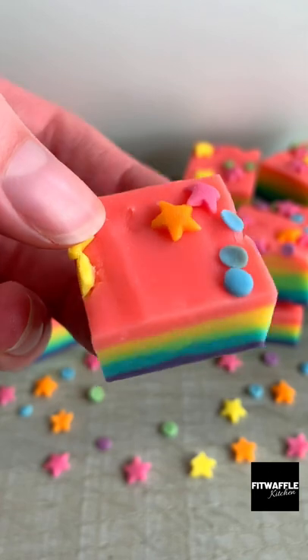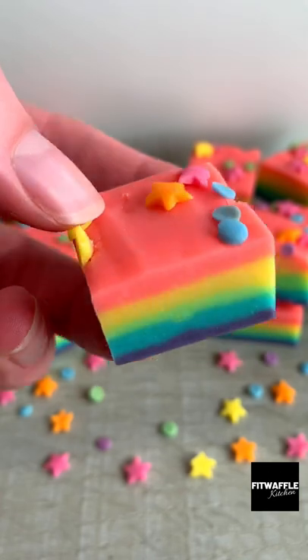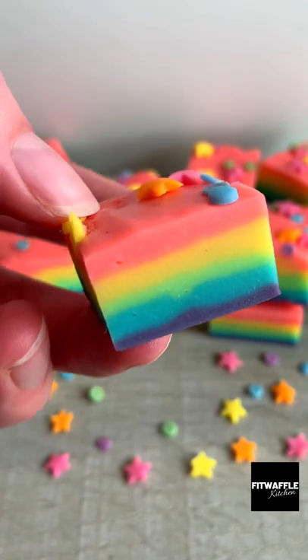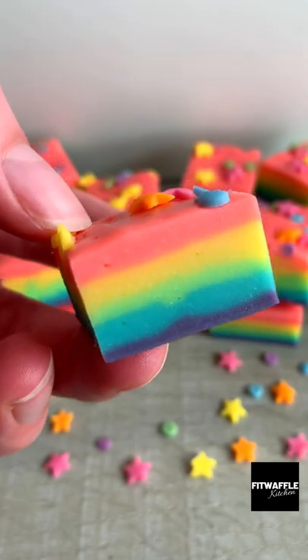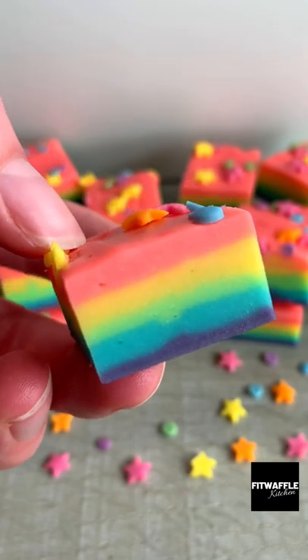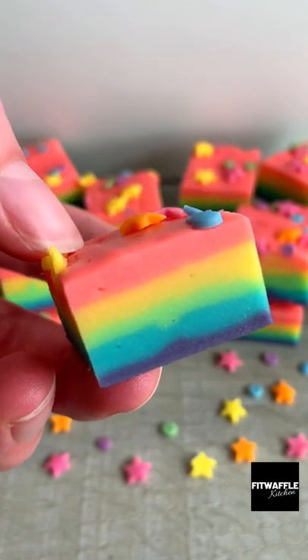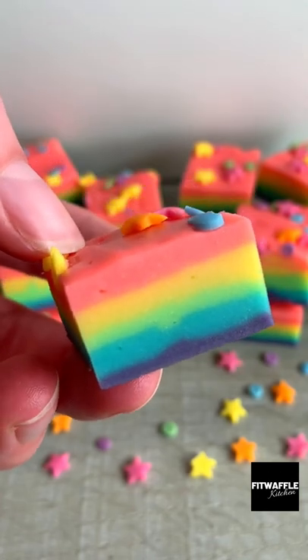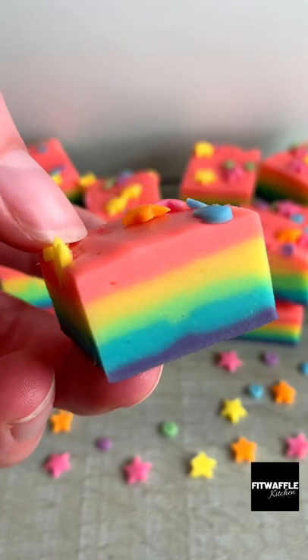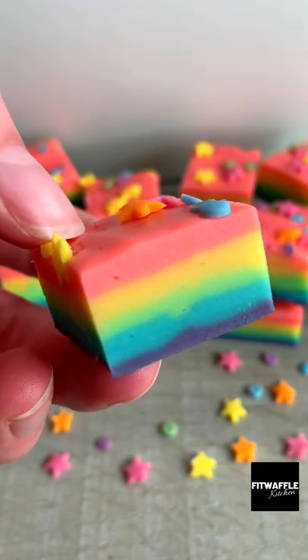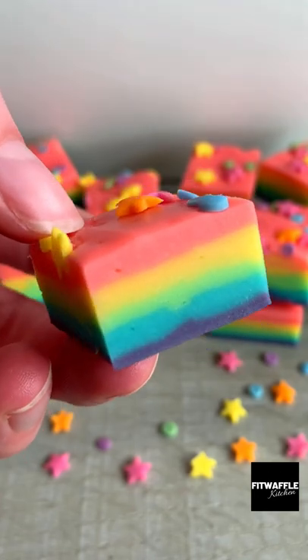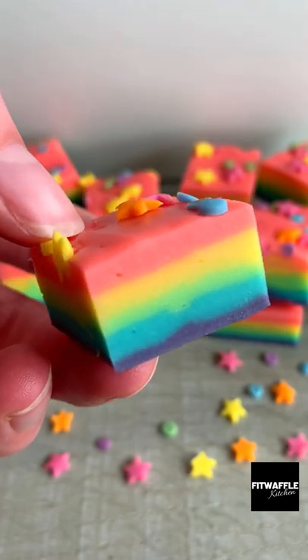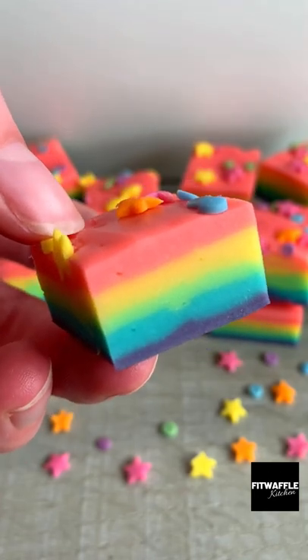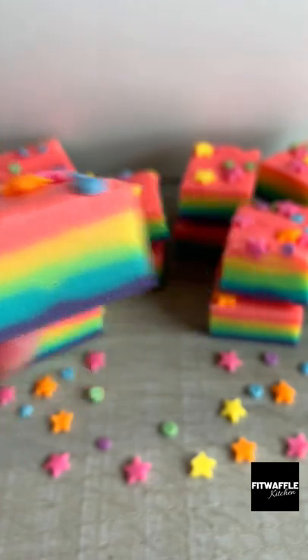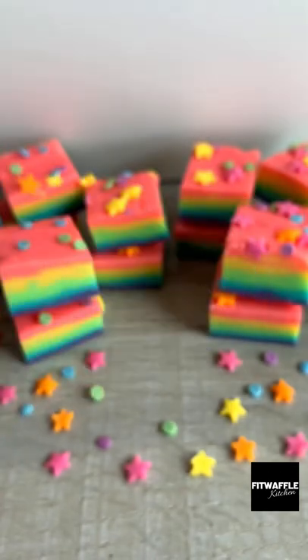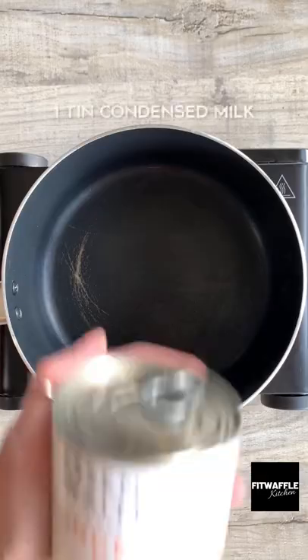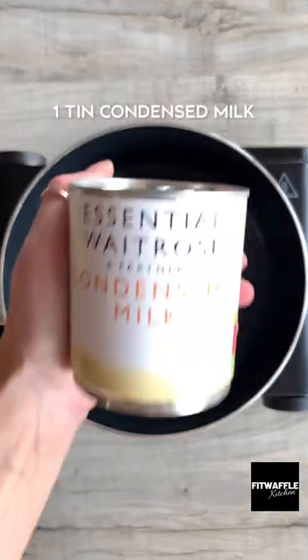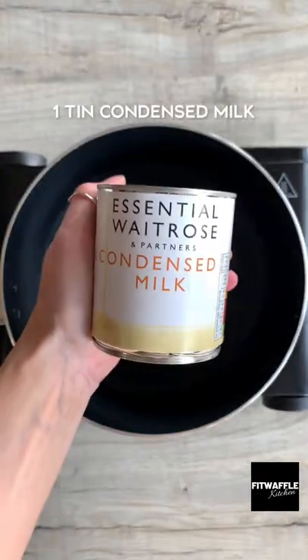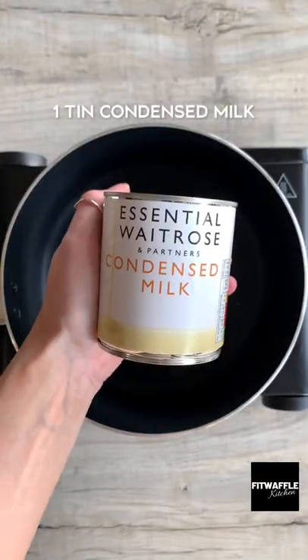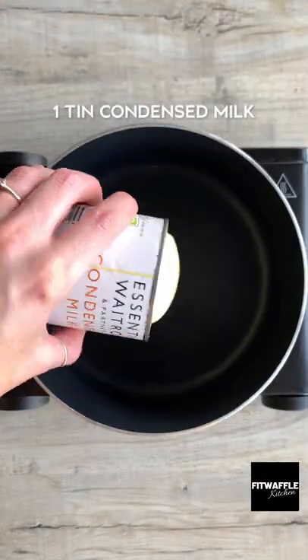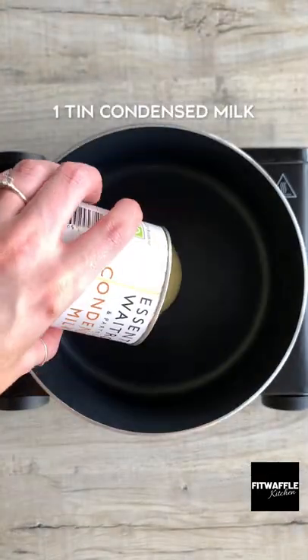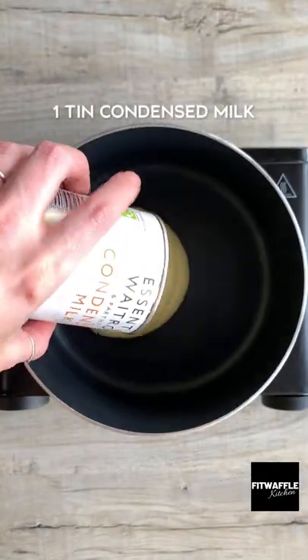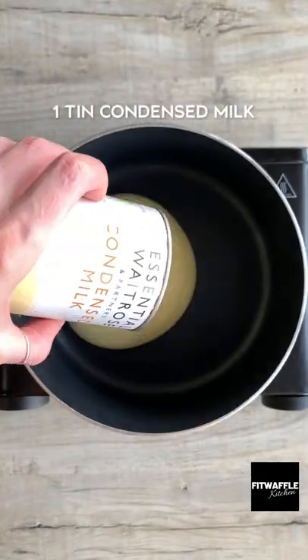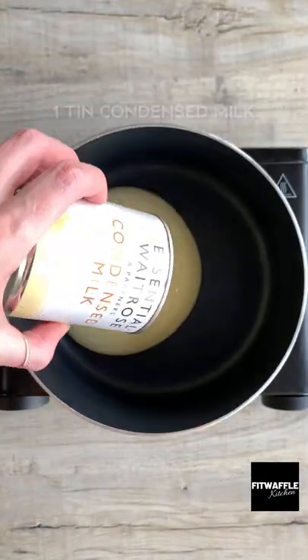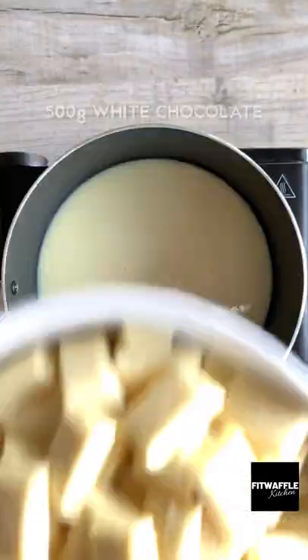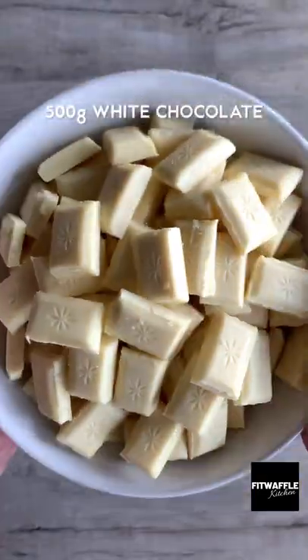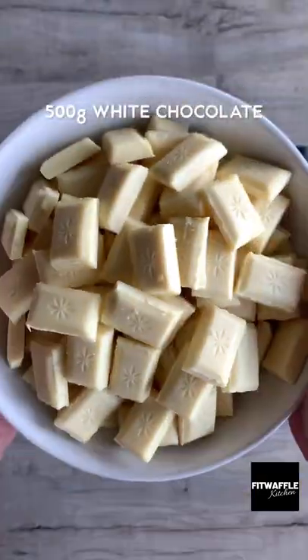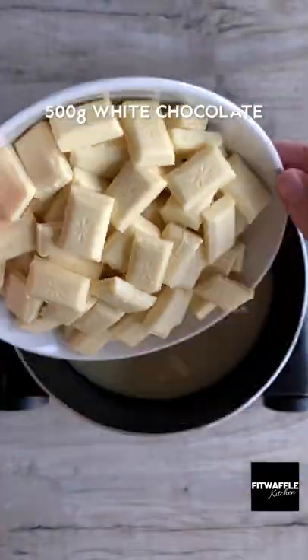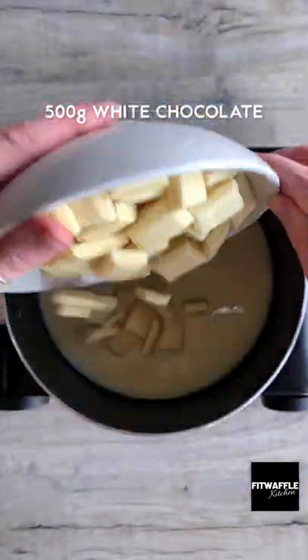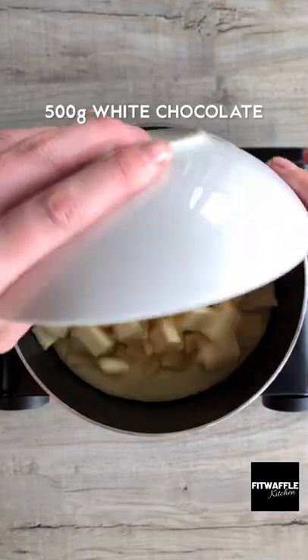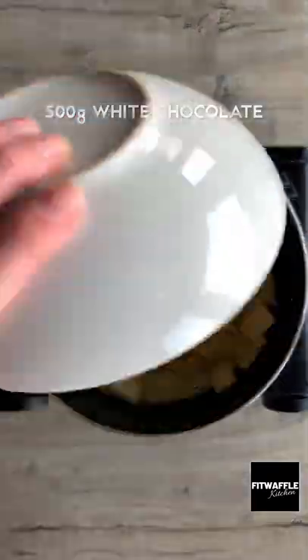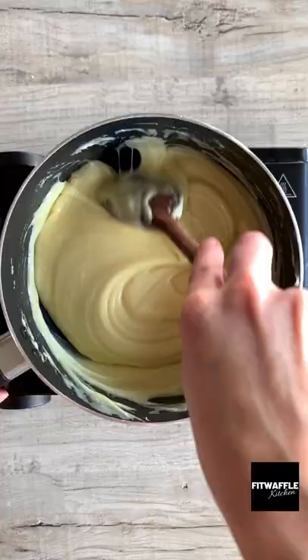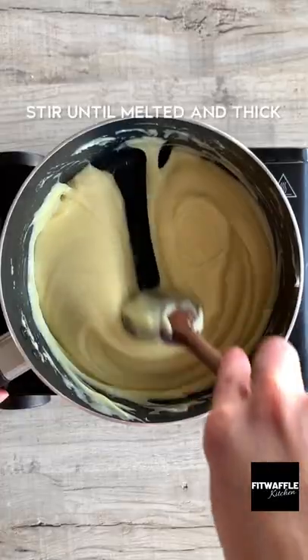I think this is the coolest thing I've ever made. You only need two ingredients to make the fudge: condensed milk and white chocolate.